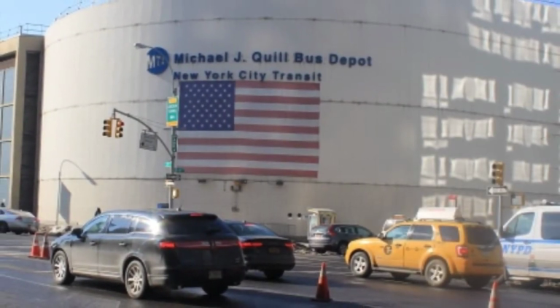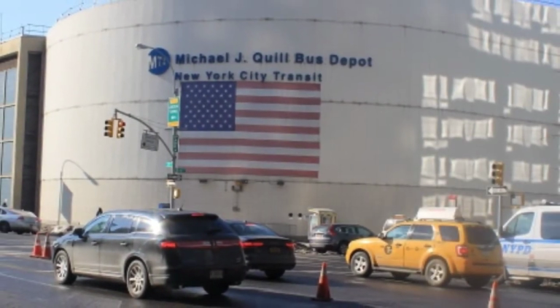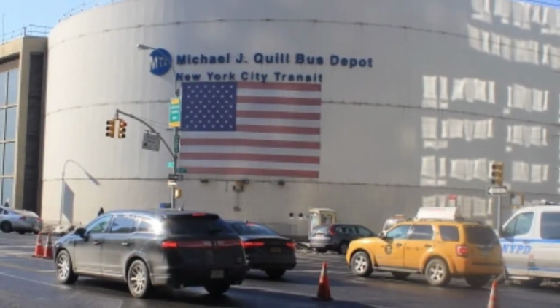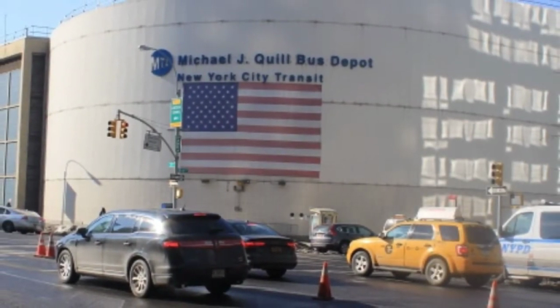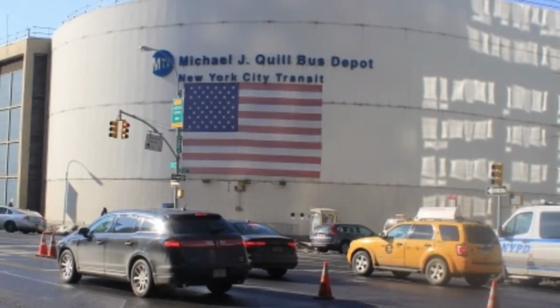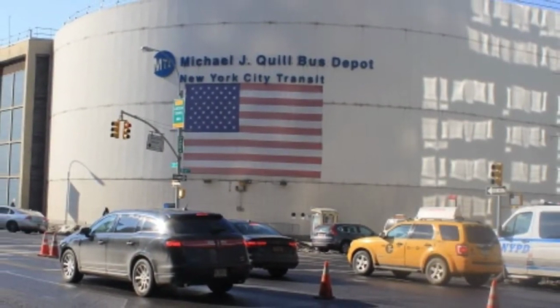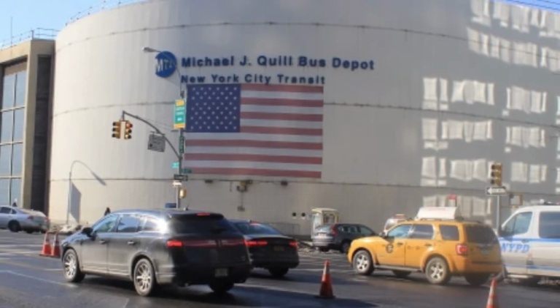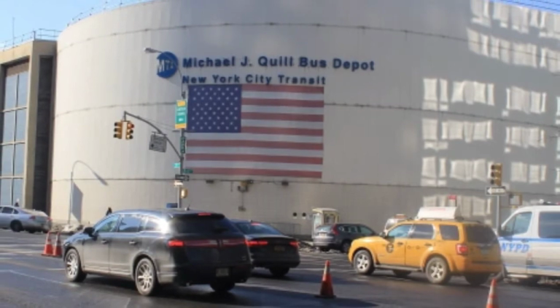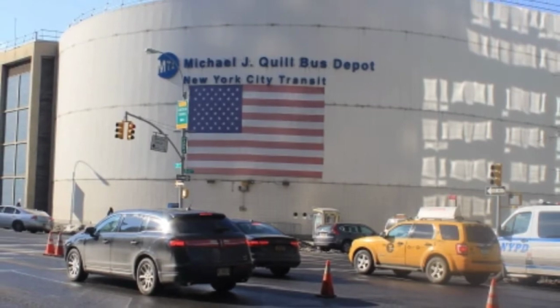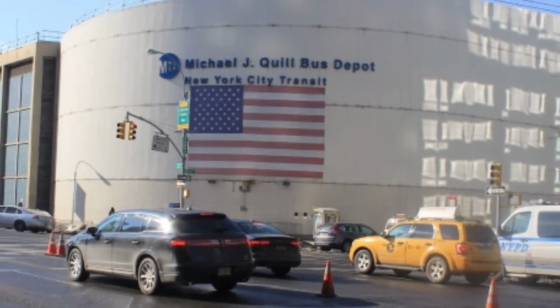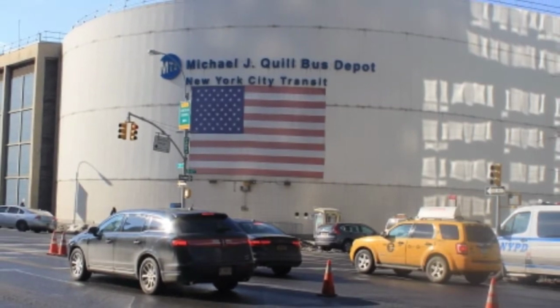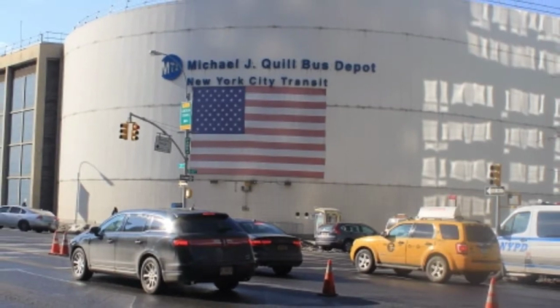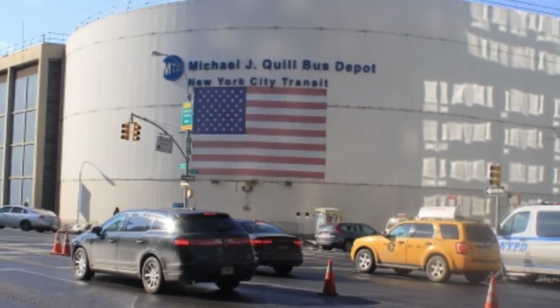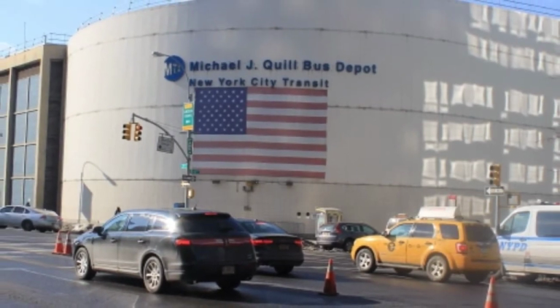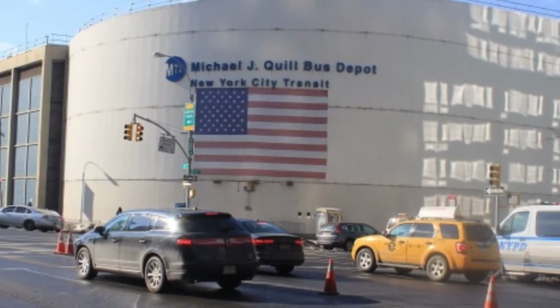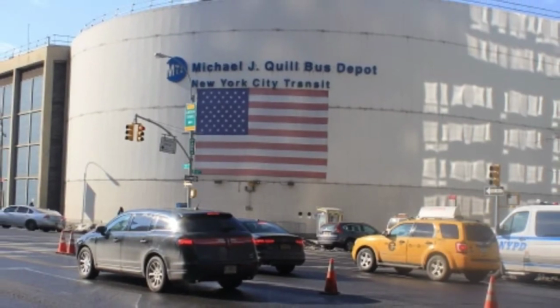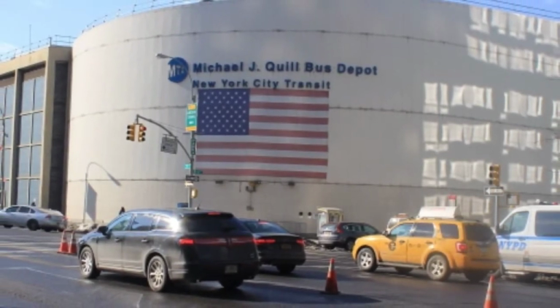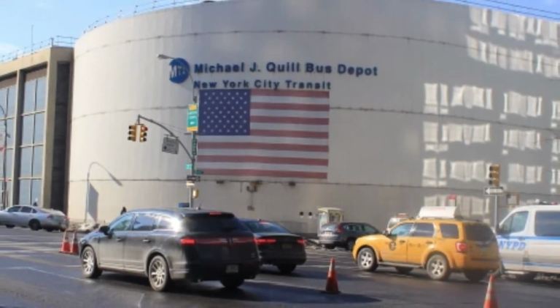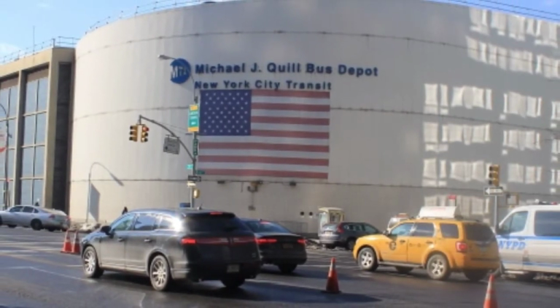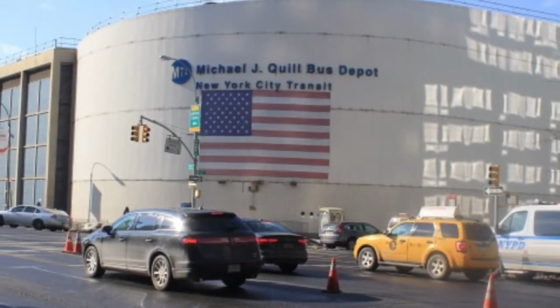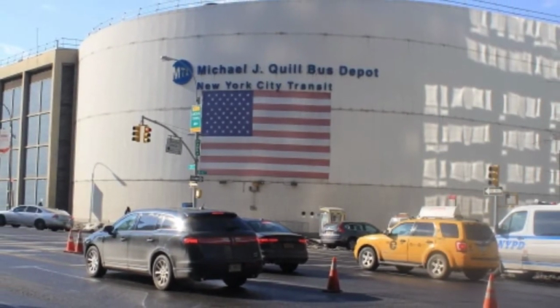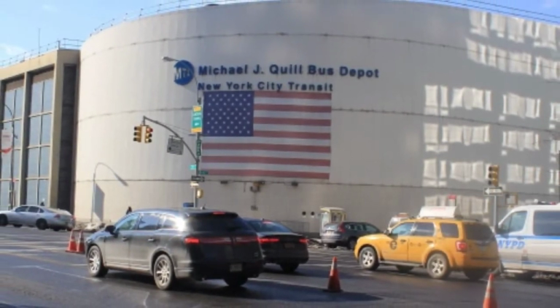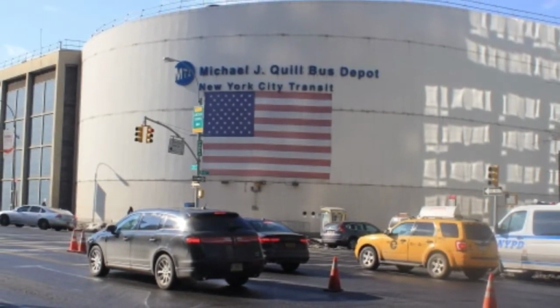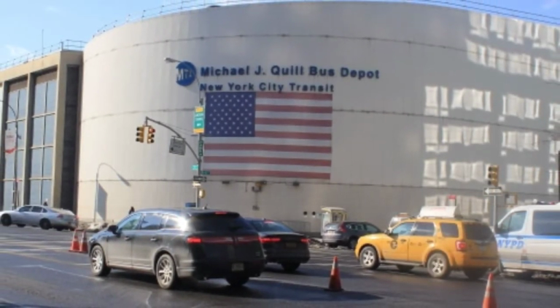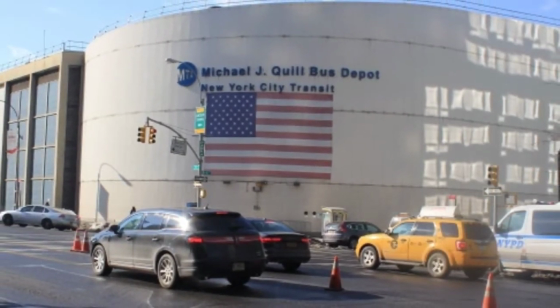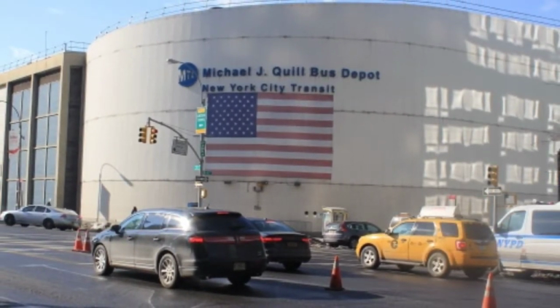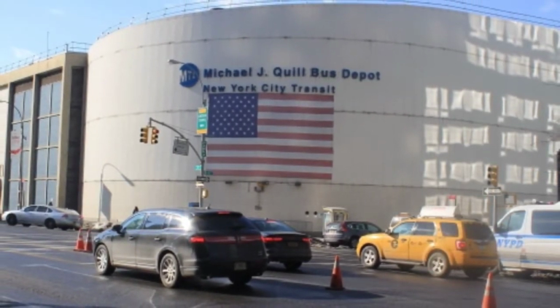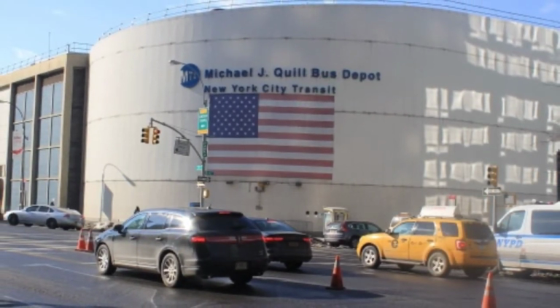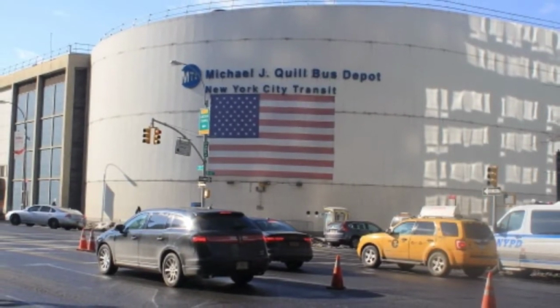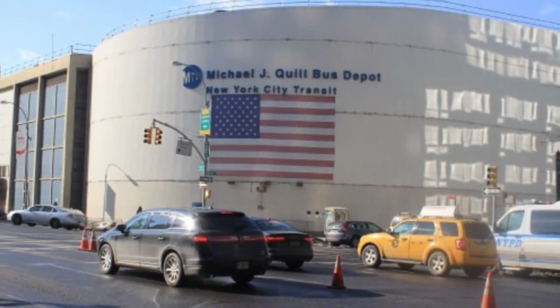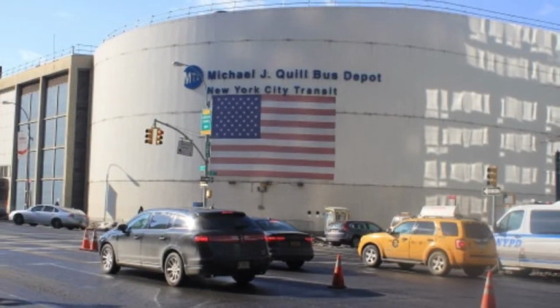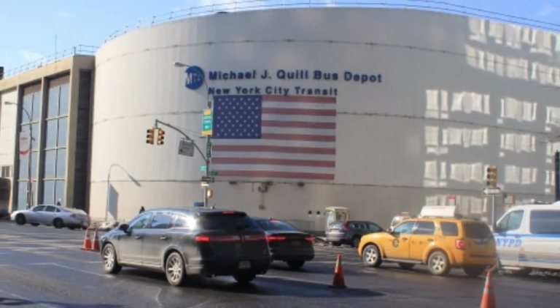This is Michael J. Quill's Depot, the Hatton Division, located in the heart of Midtown.